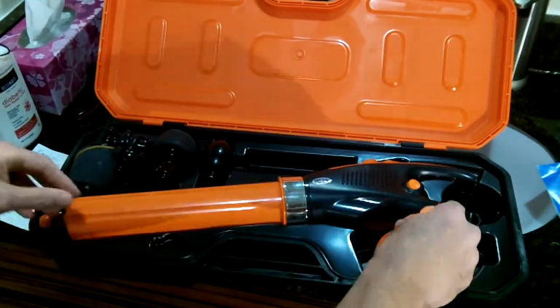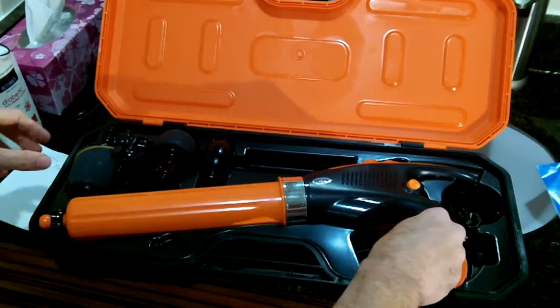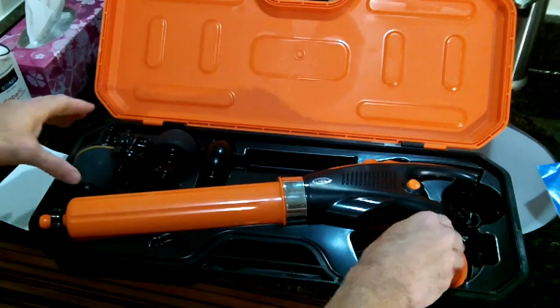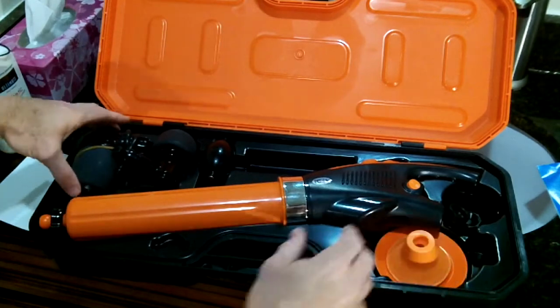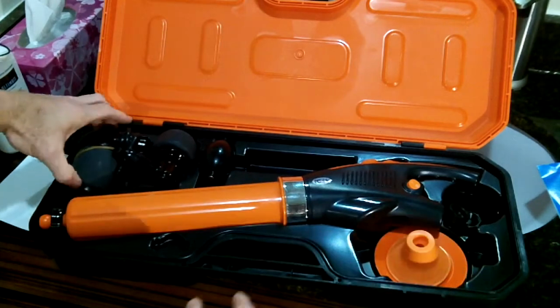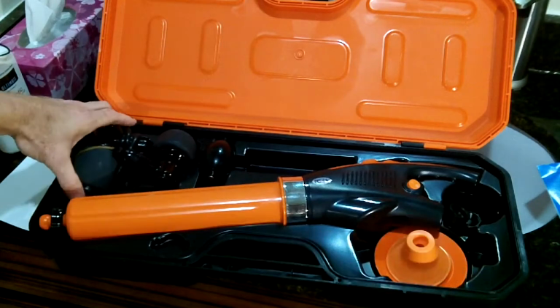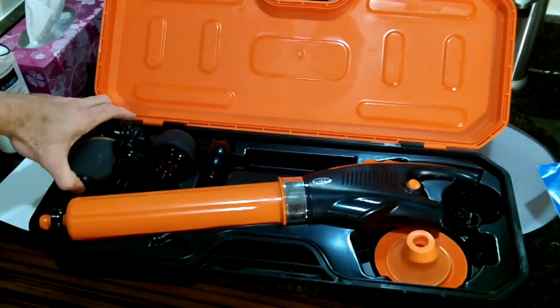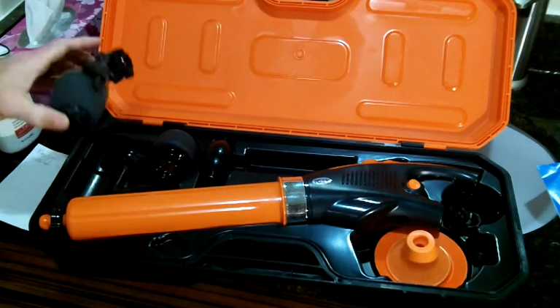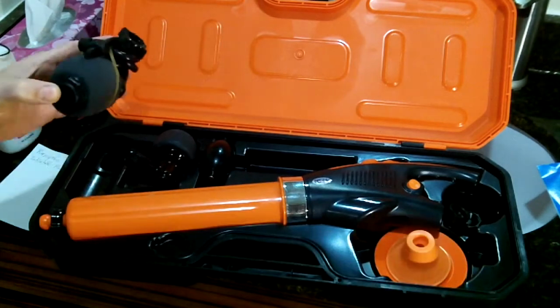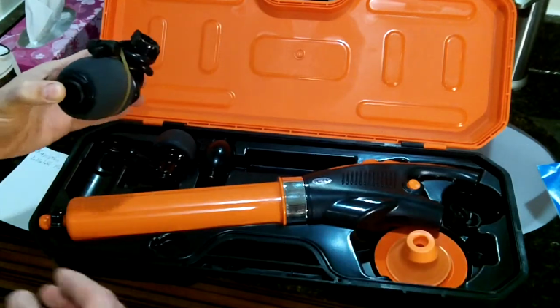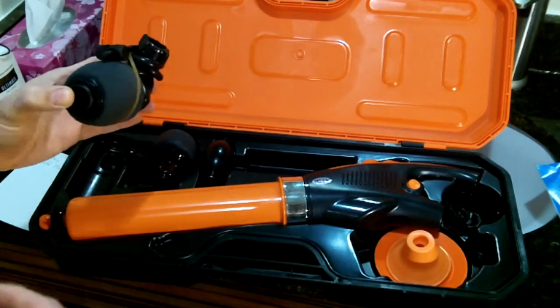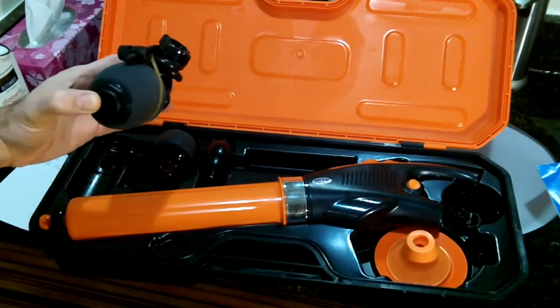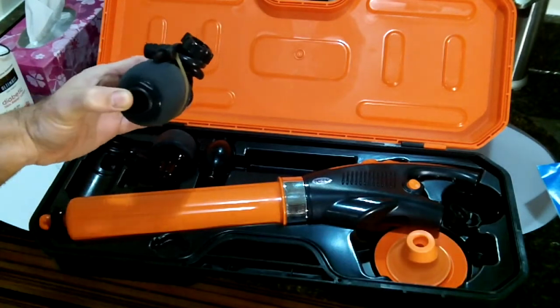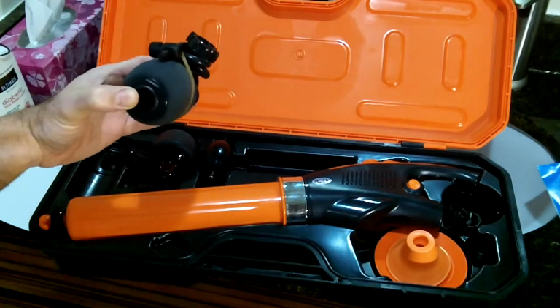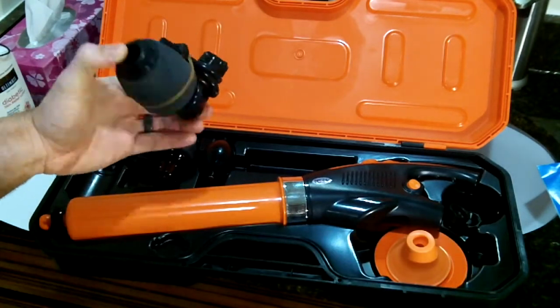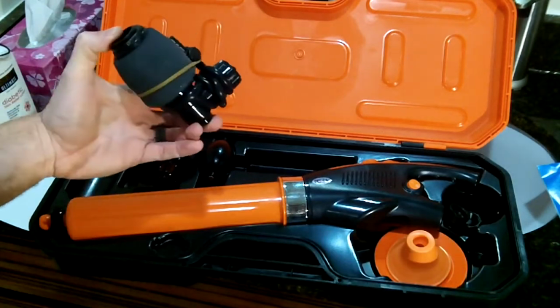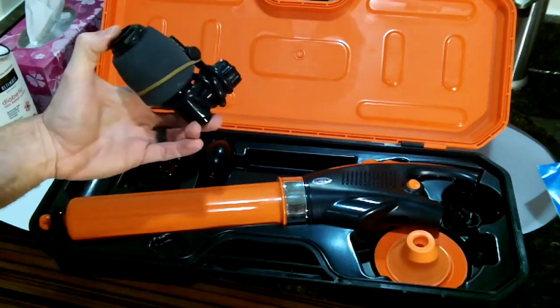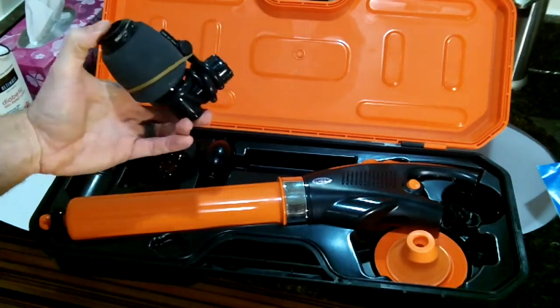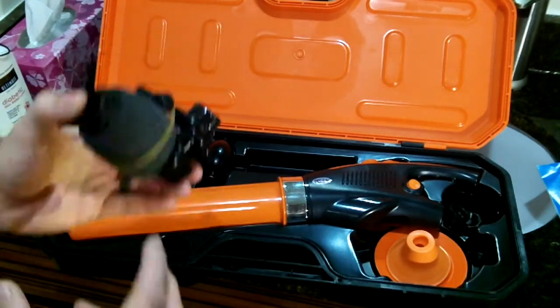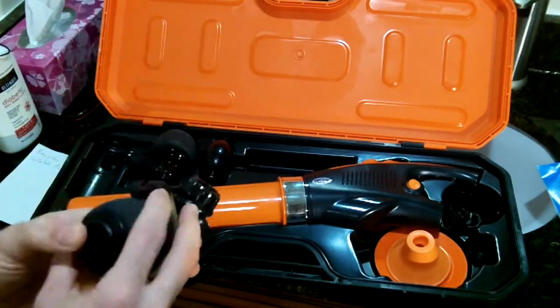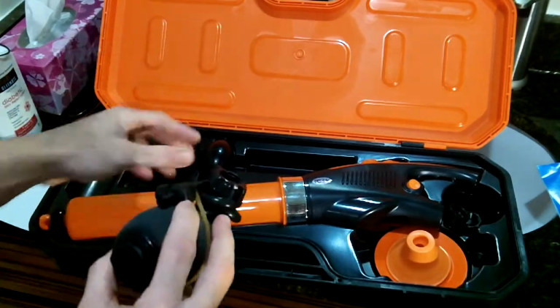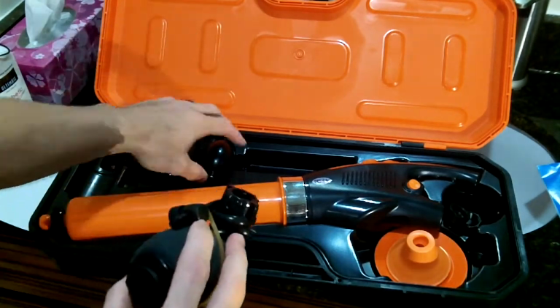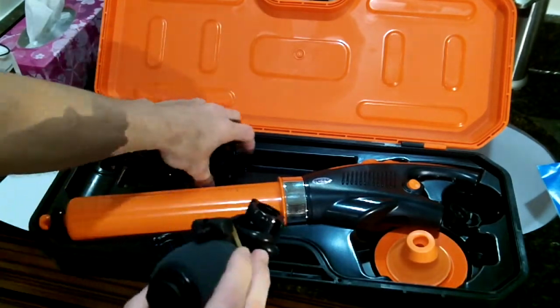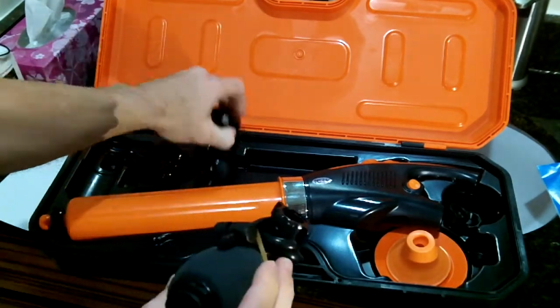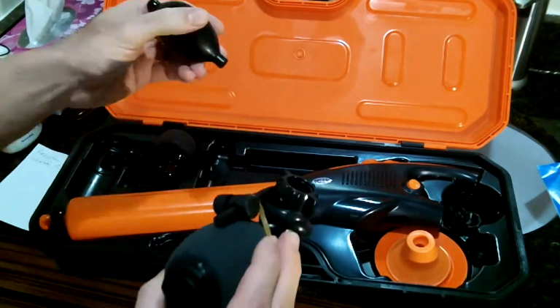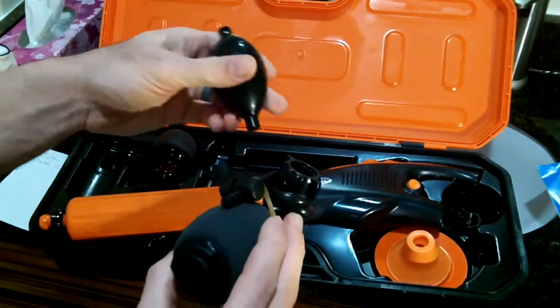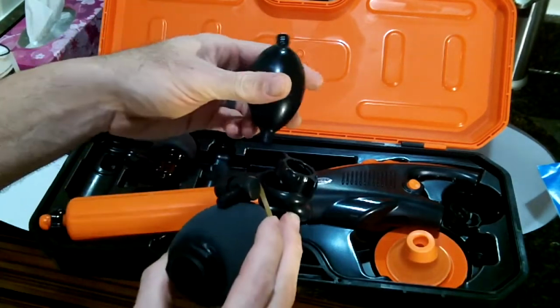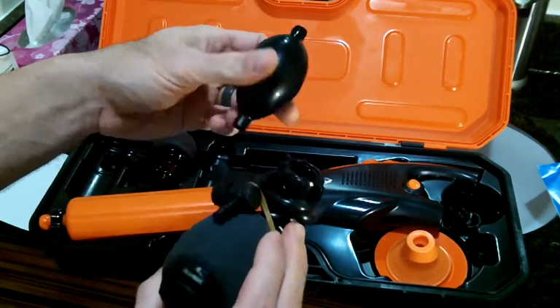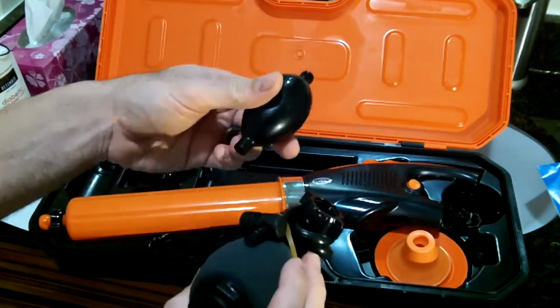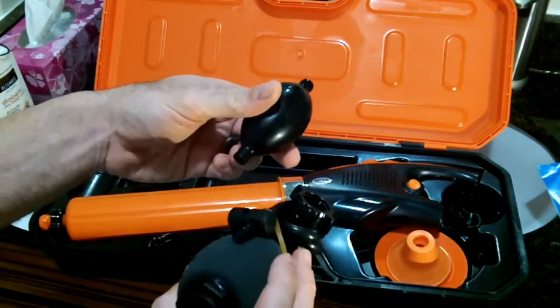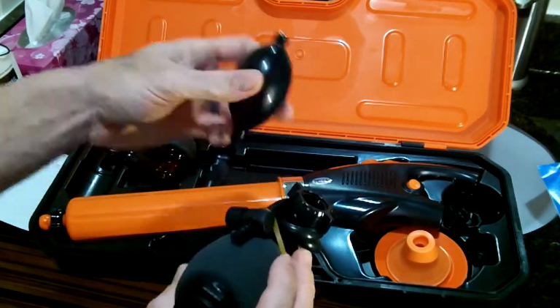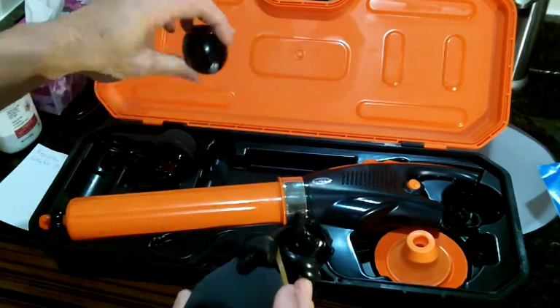And it even comes with this — so that if you don't have power, you can manually inflate.